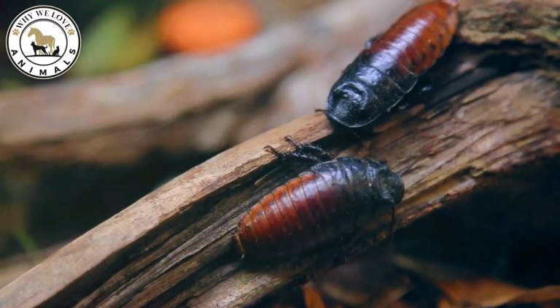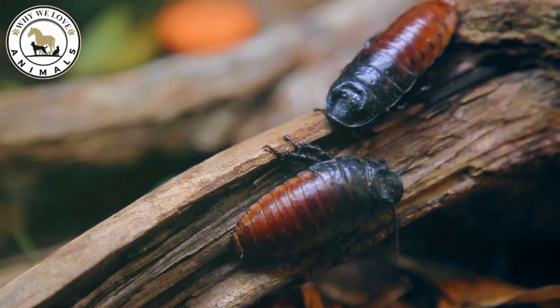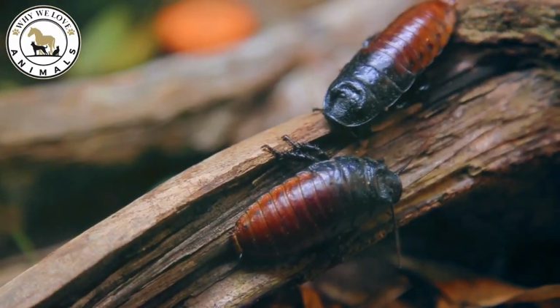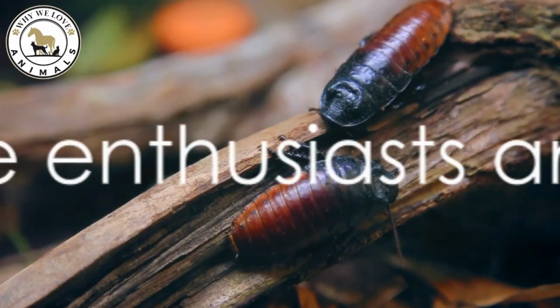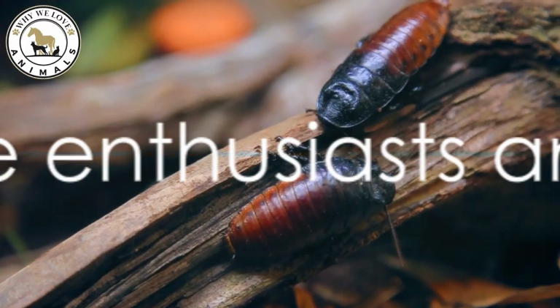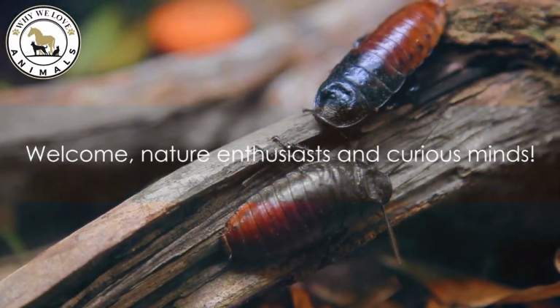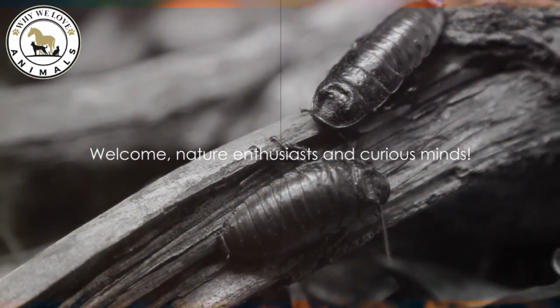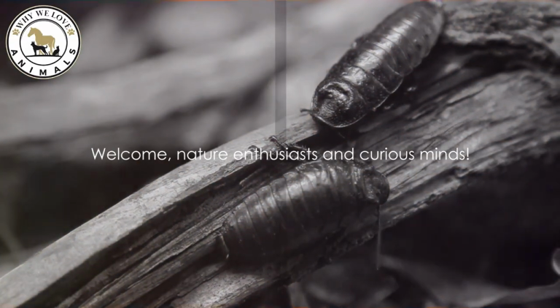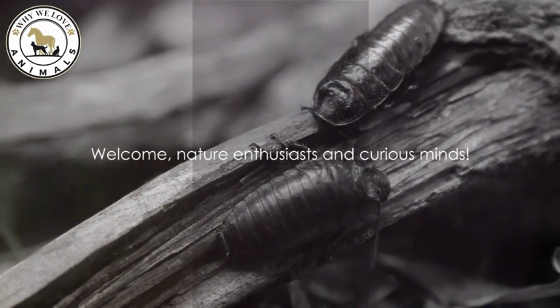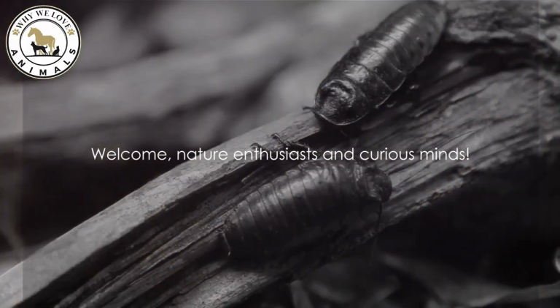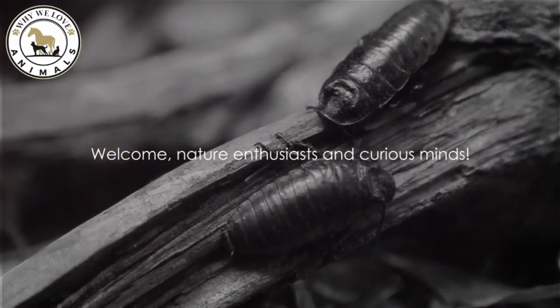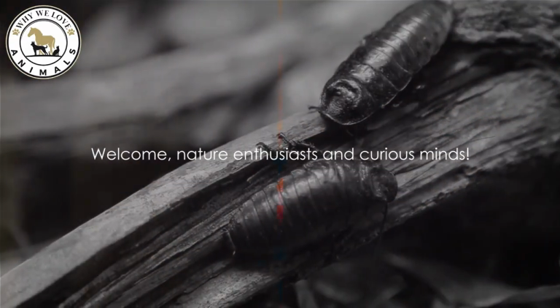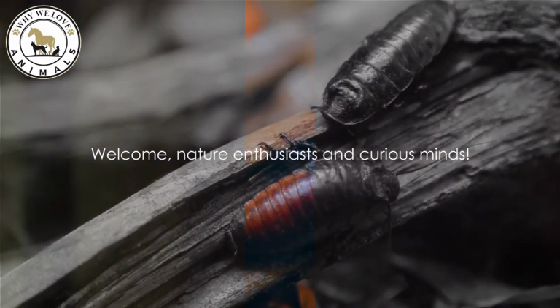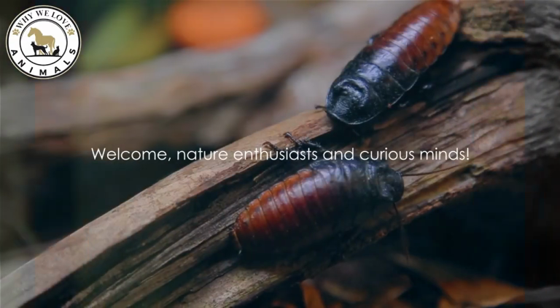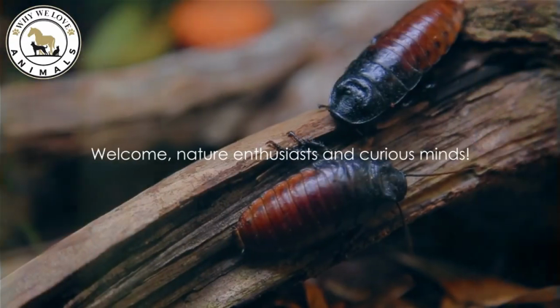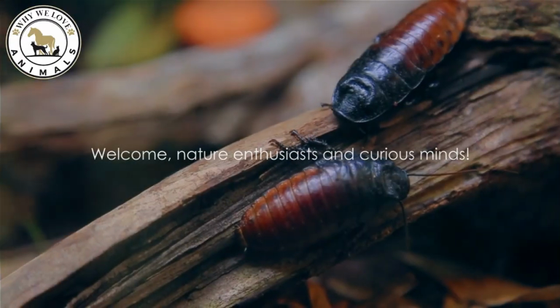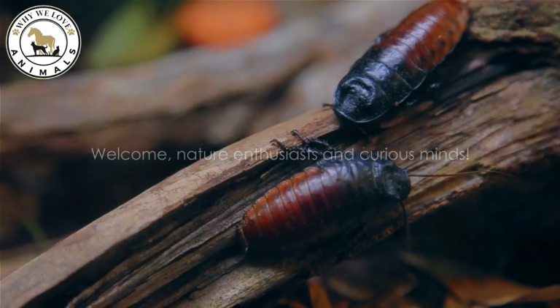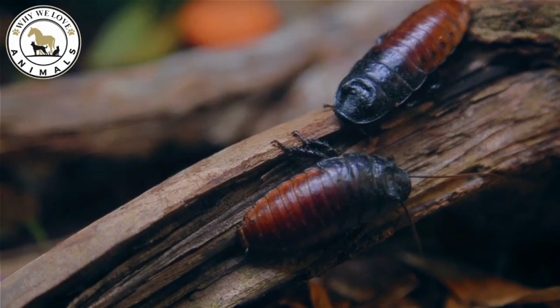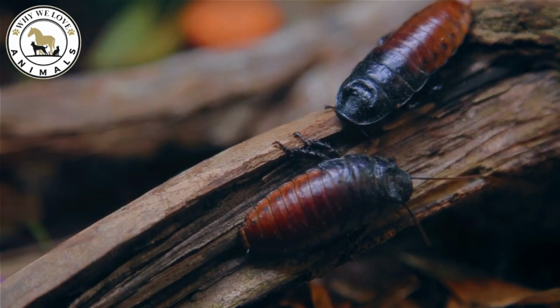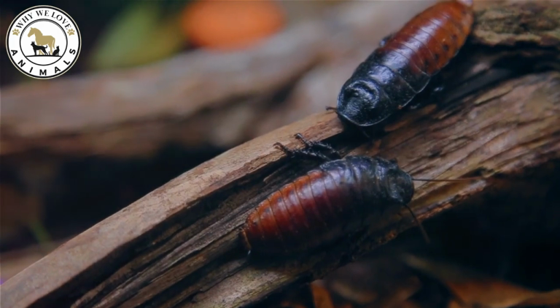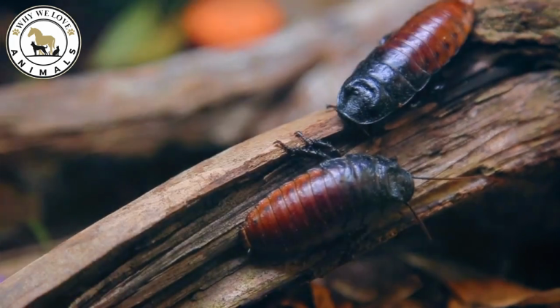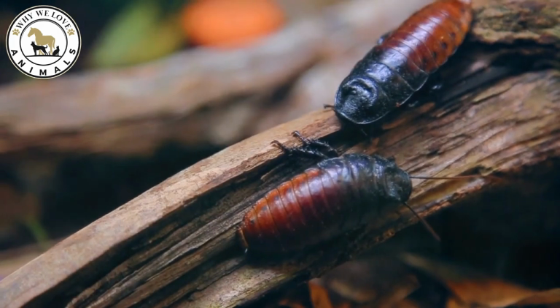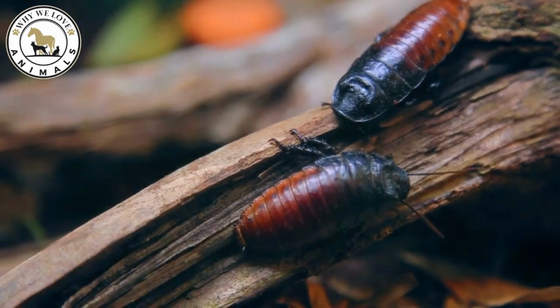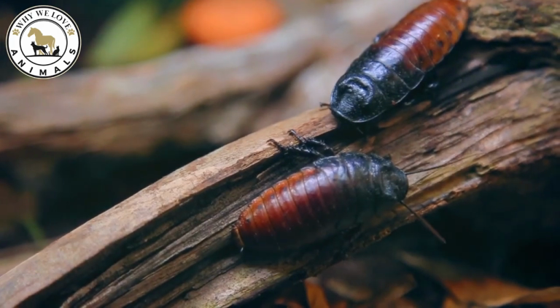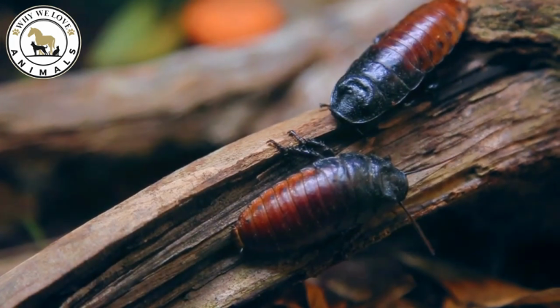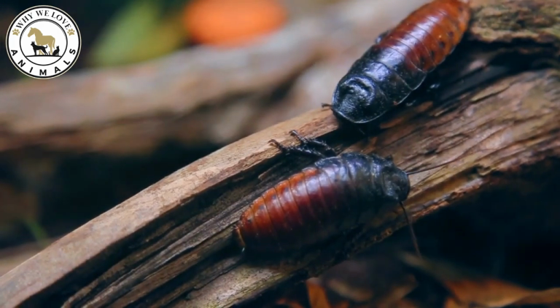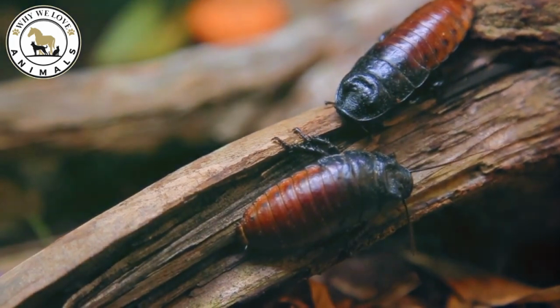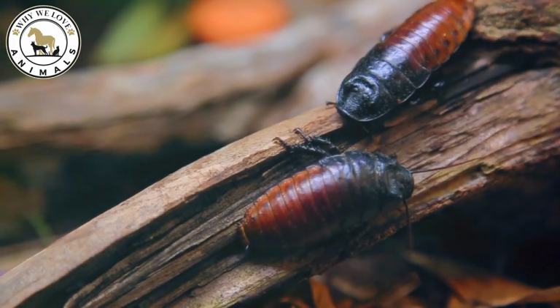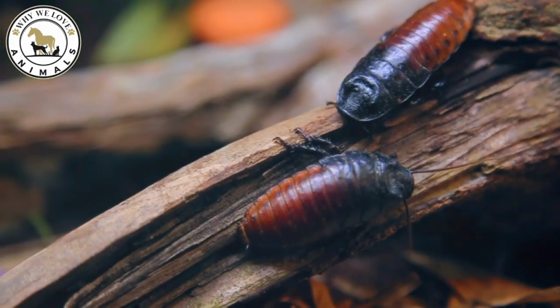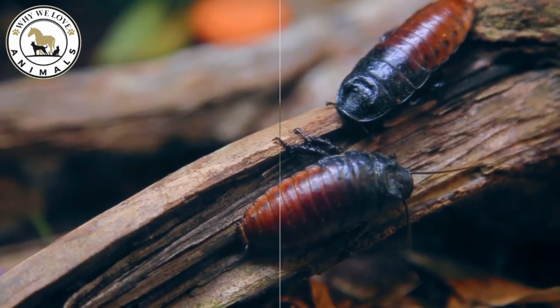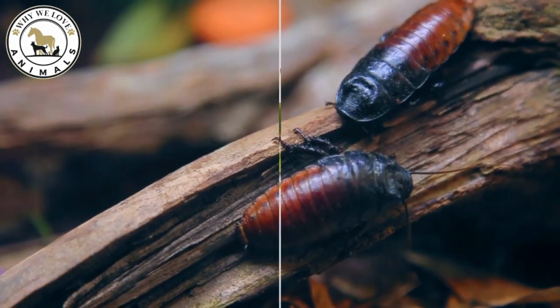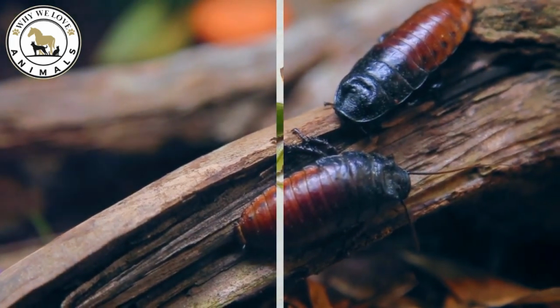Ready to dive in? Let's count down from 10 to 1, unveiling each insect and its fascinating camouflage tactics.